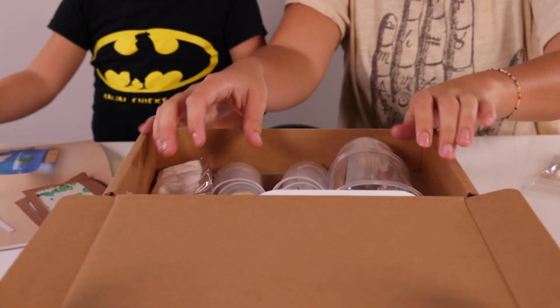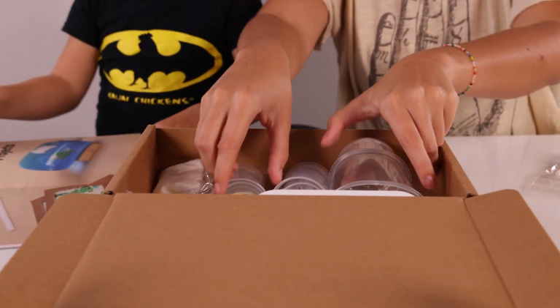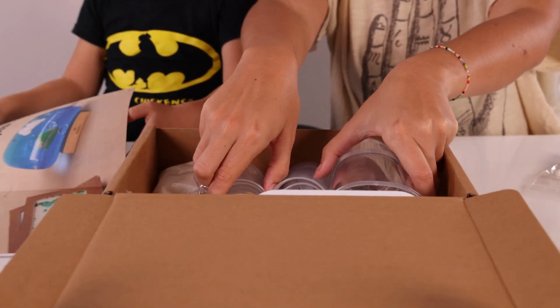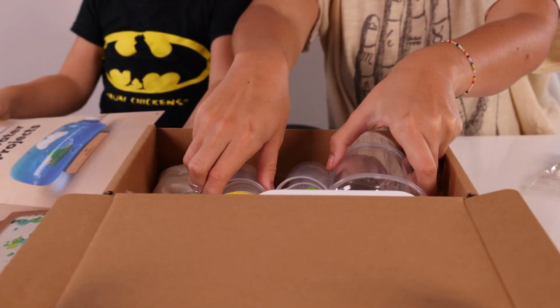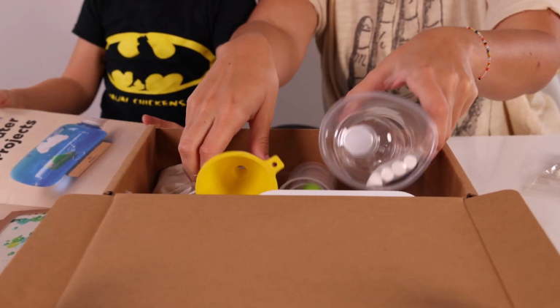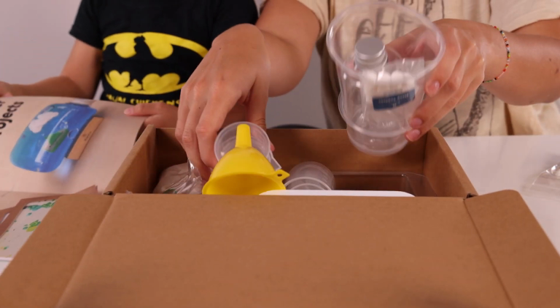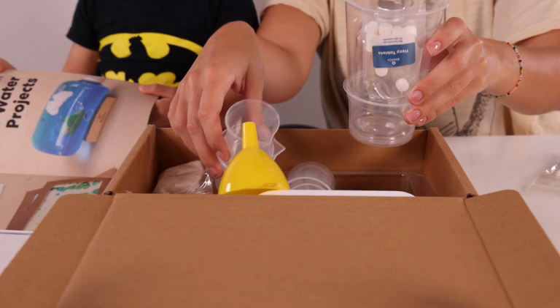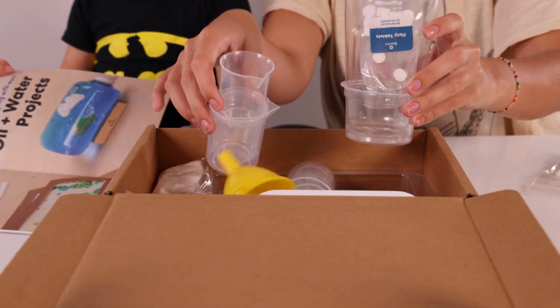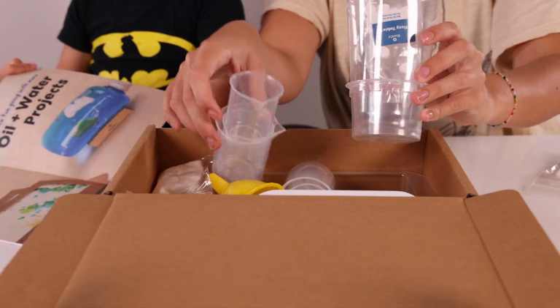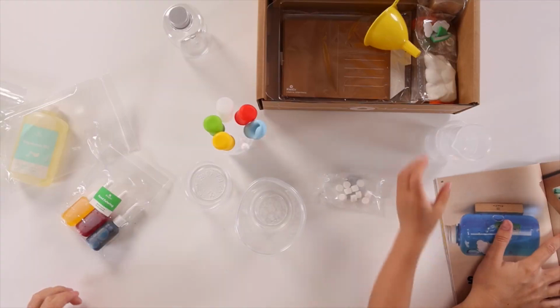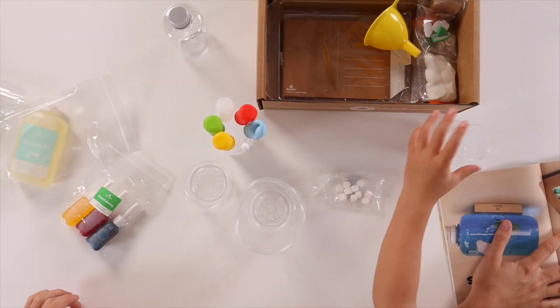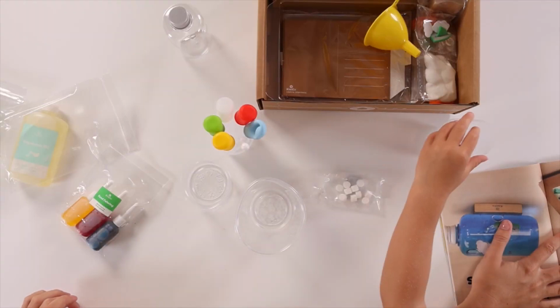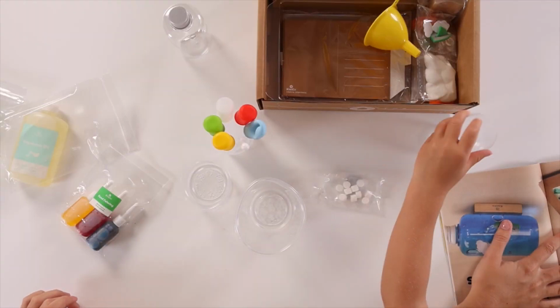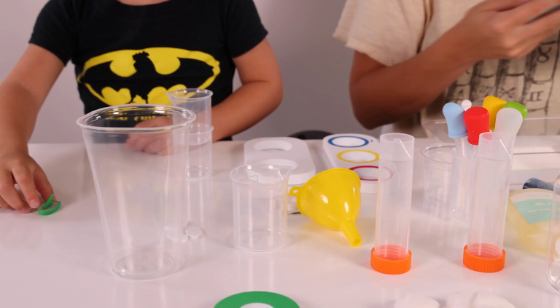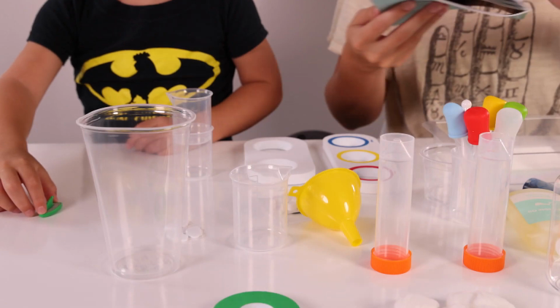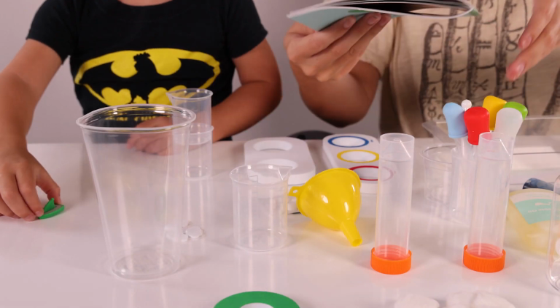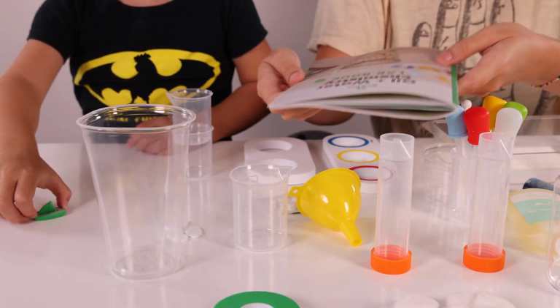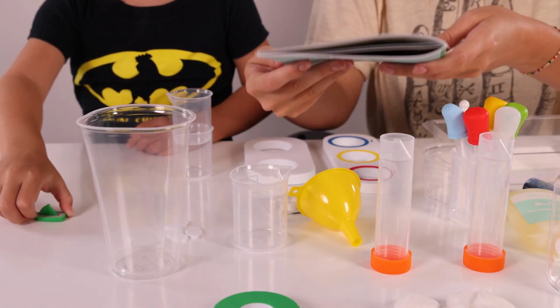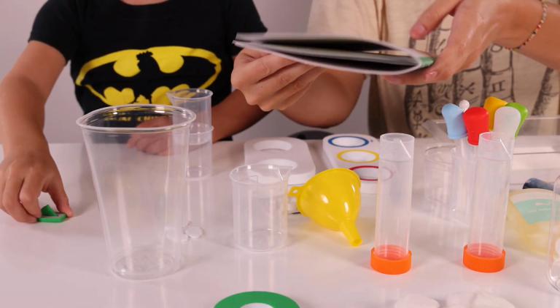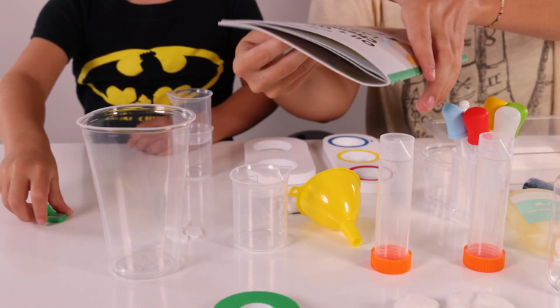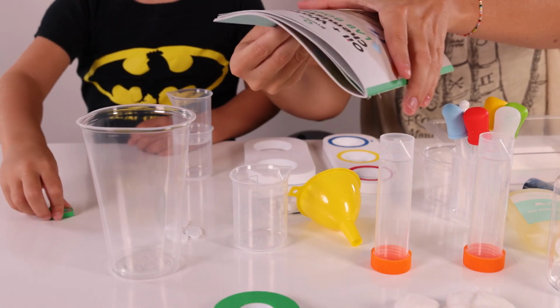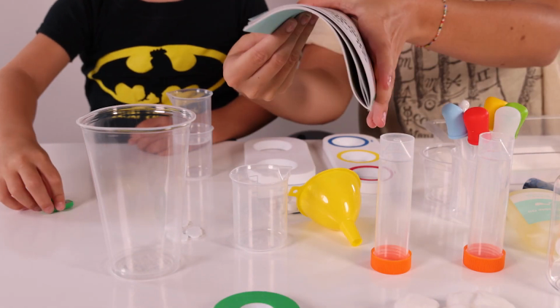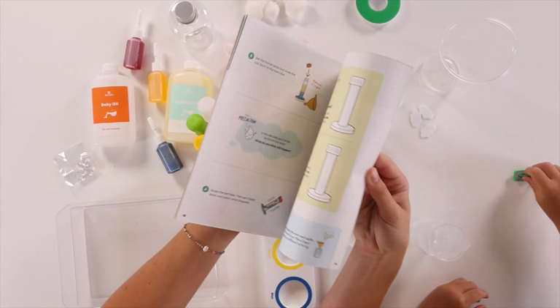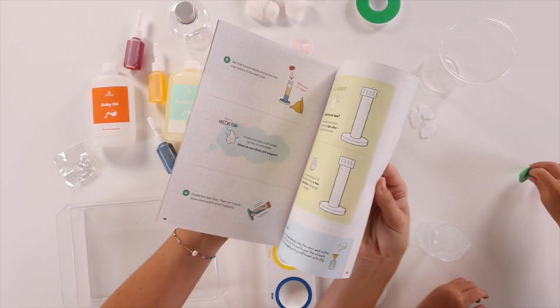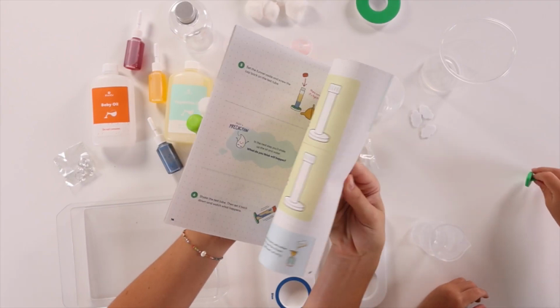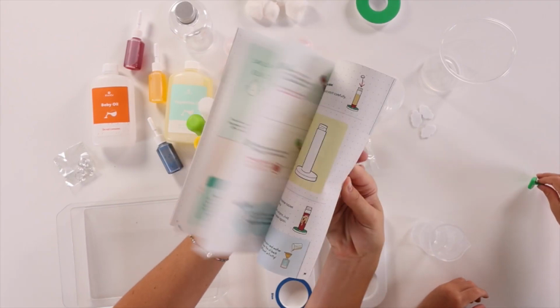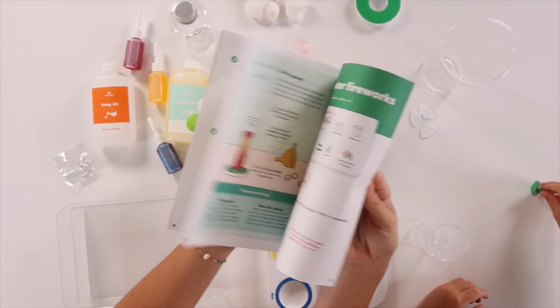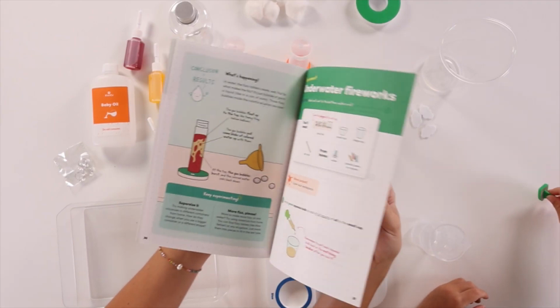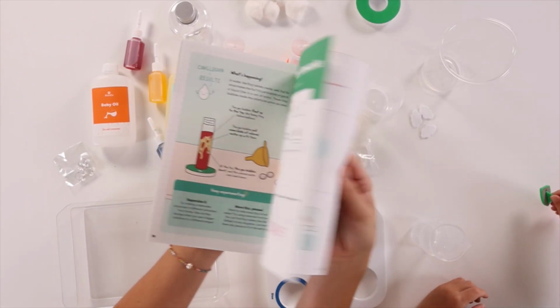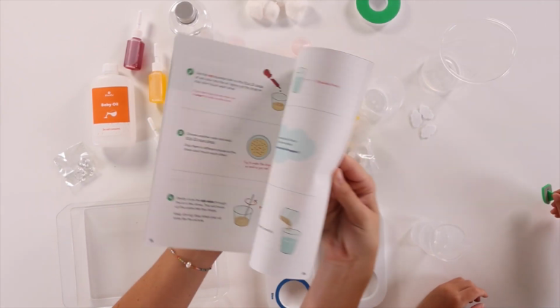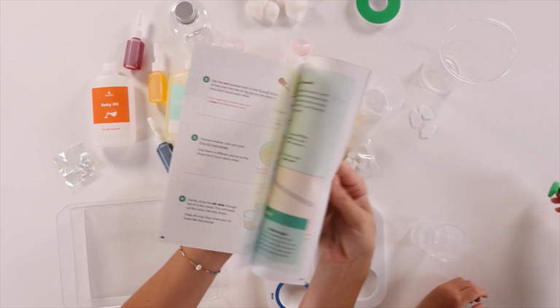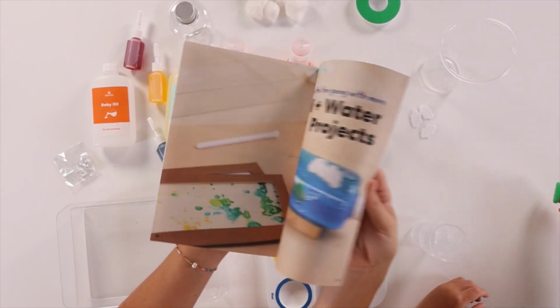Look at all this stuff that they gave us. We're like scientists. Oh look, Bodie, it comes with a little book. This is what's going to teach us how to do our craft today.